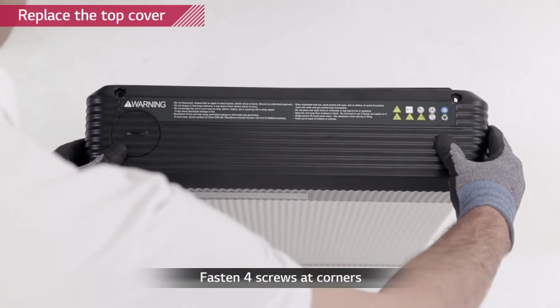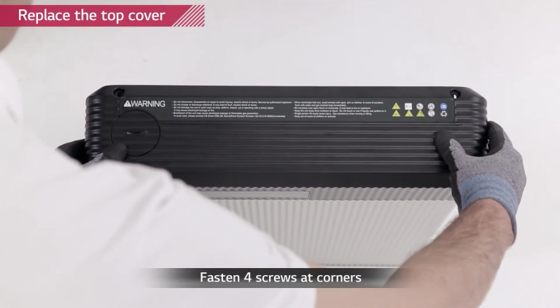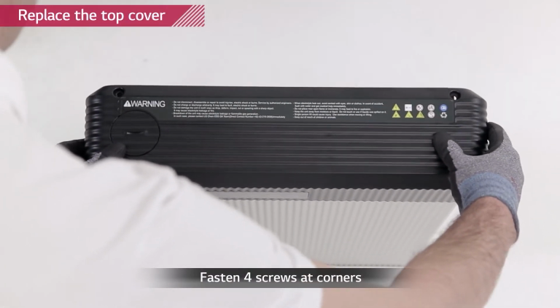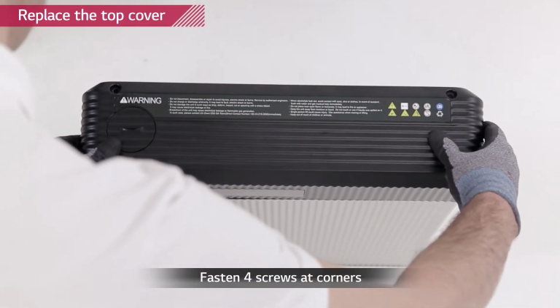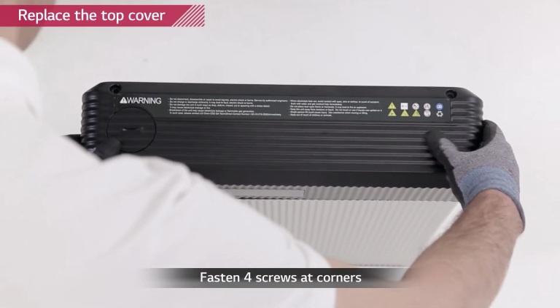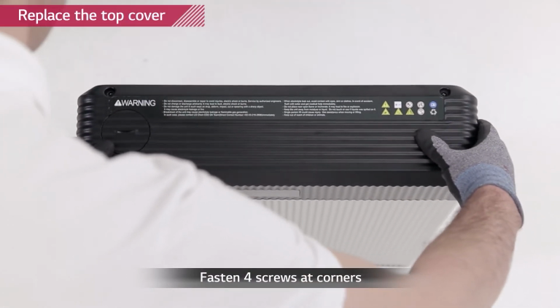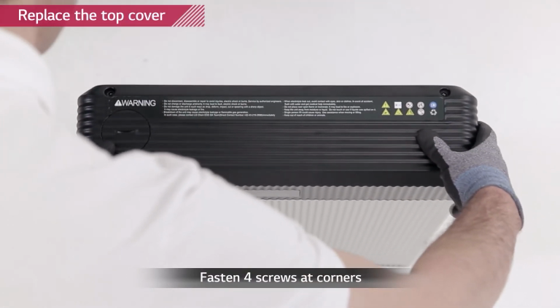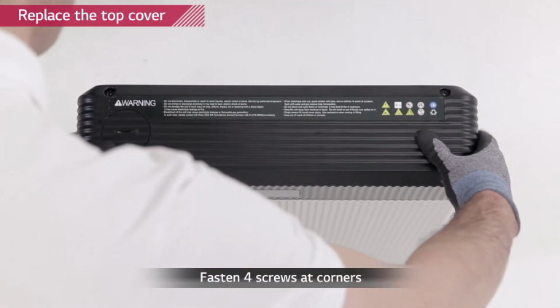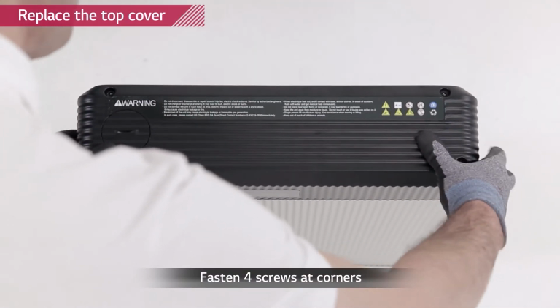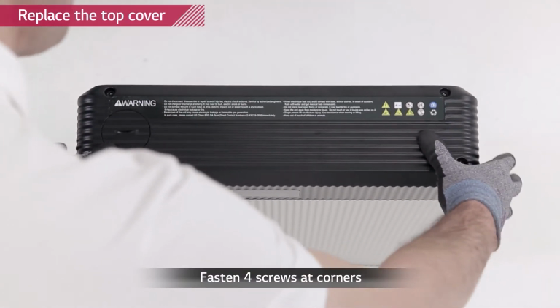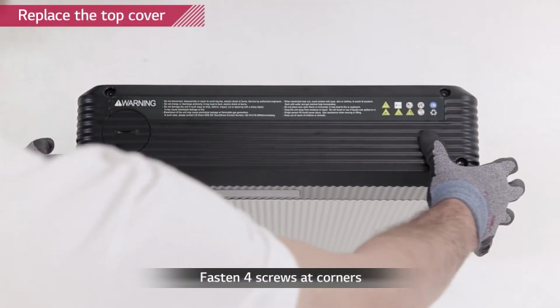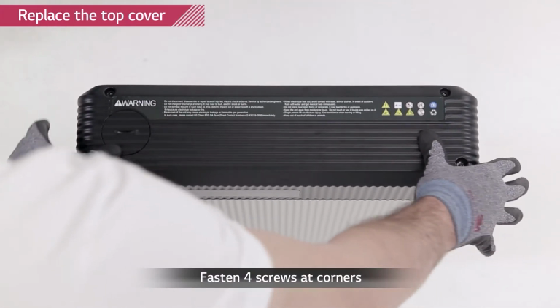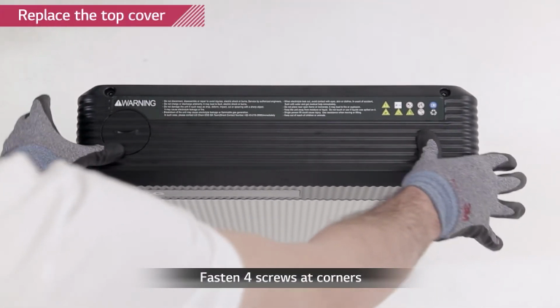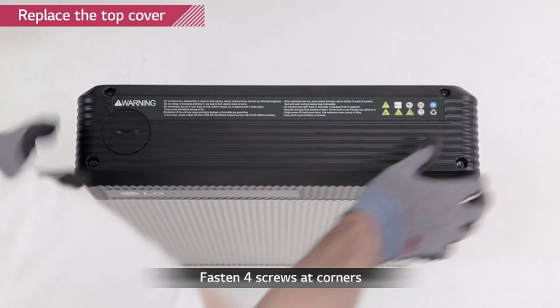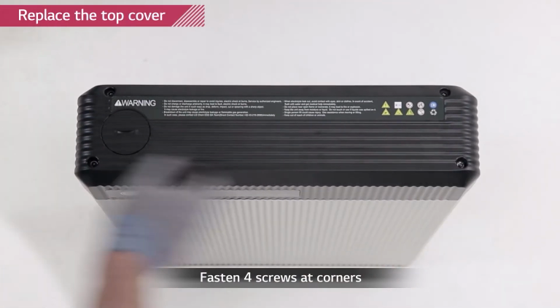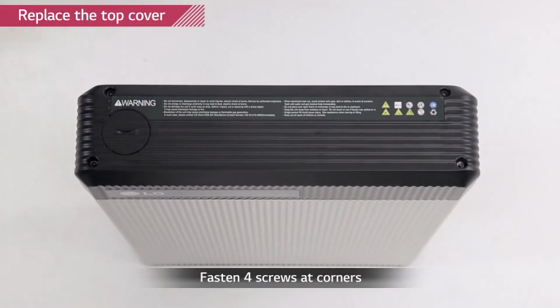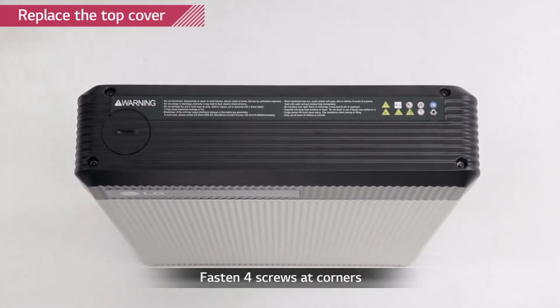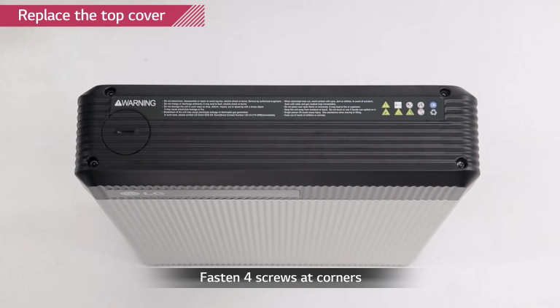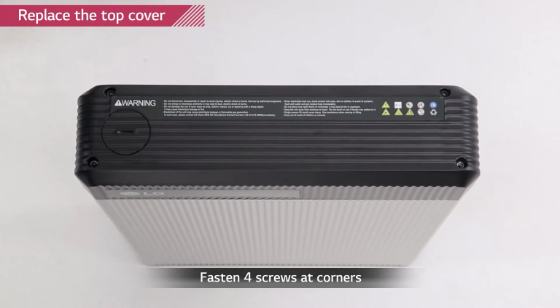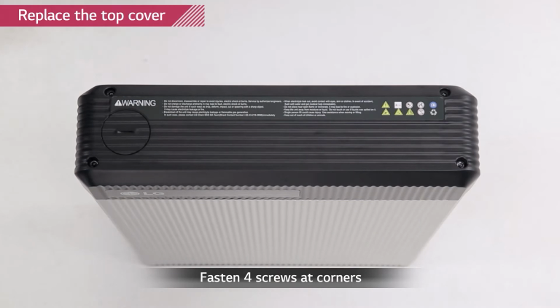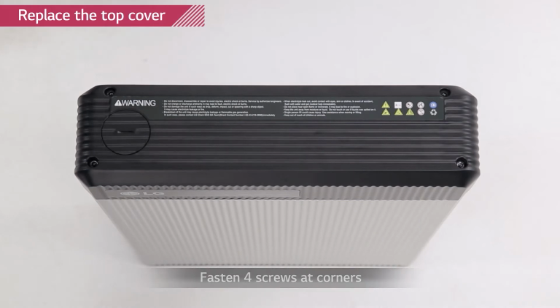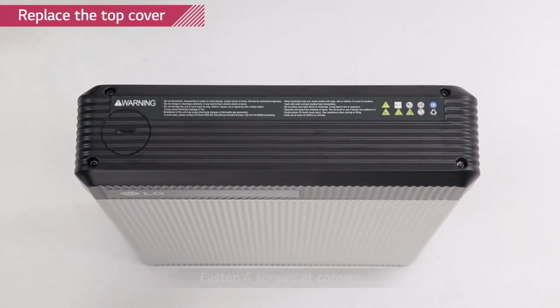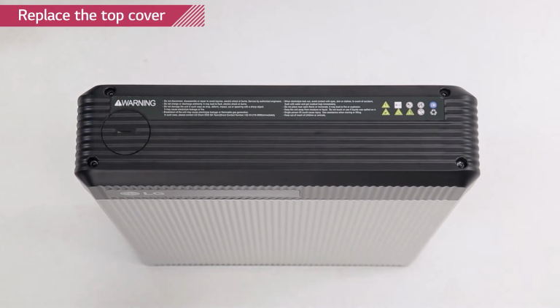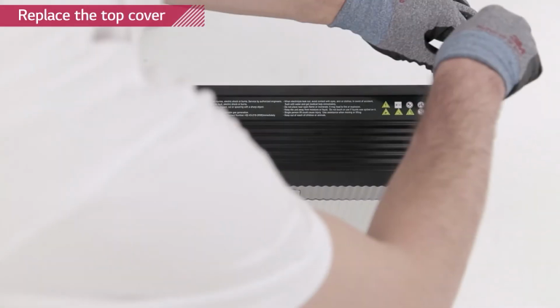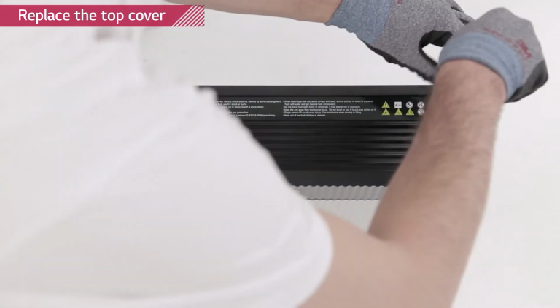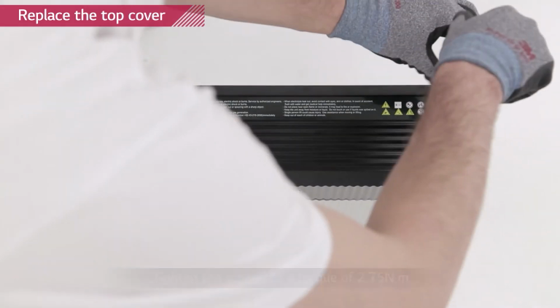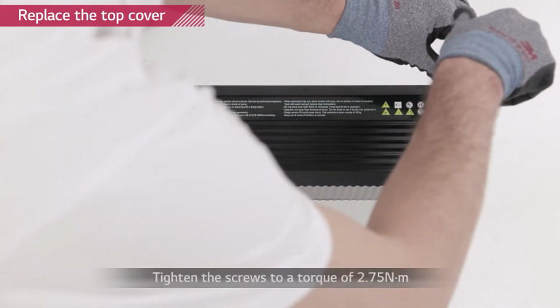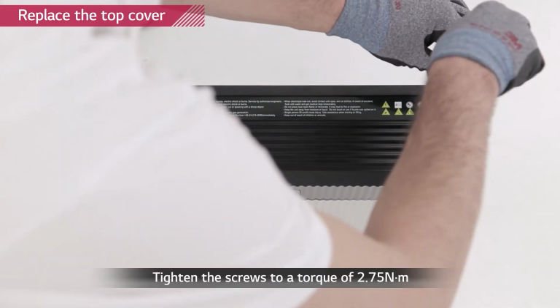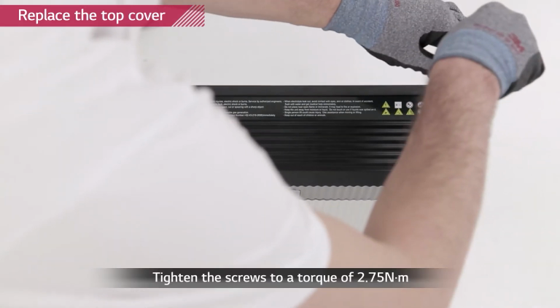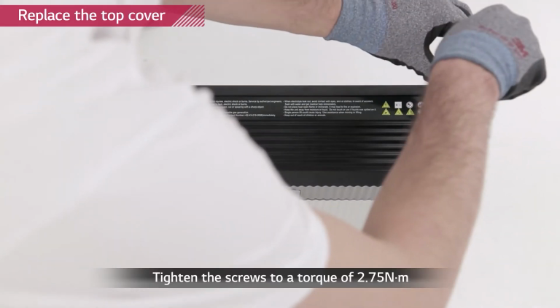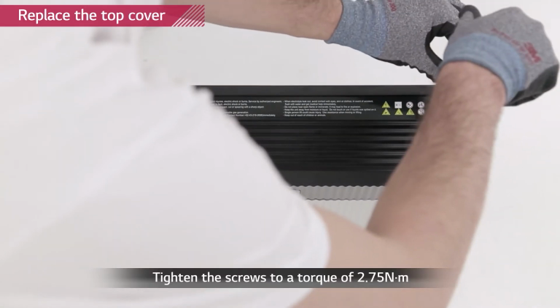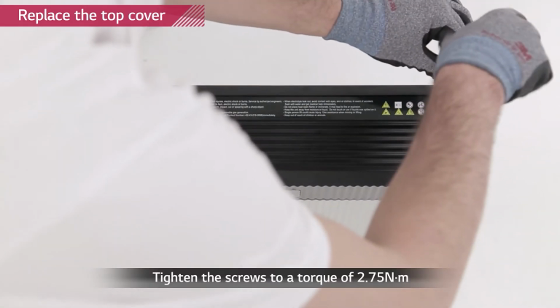Close the top cover and tighten the four screws with a torque of 2.75 newton meters.